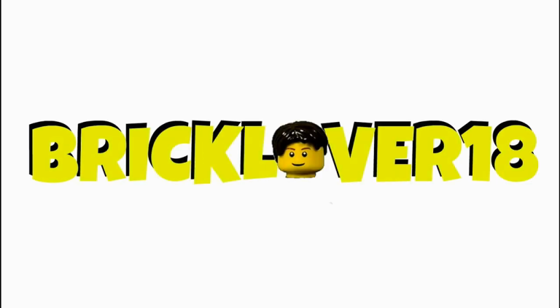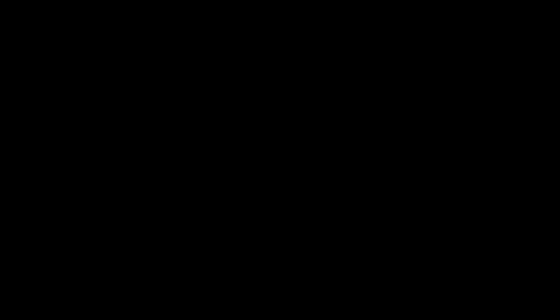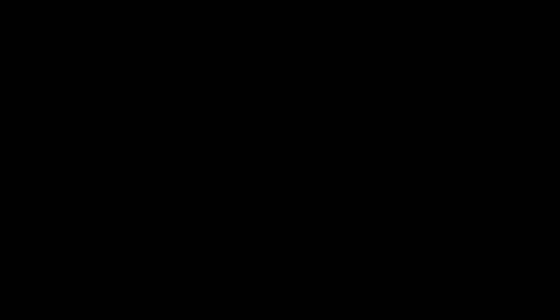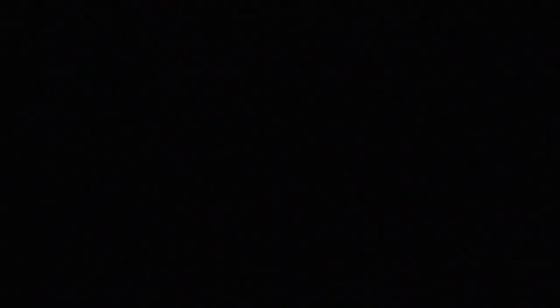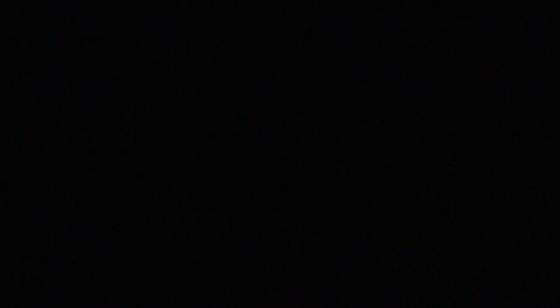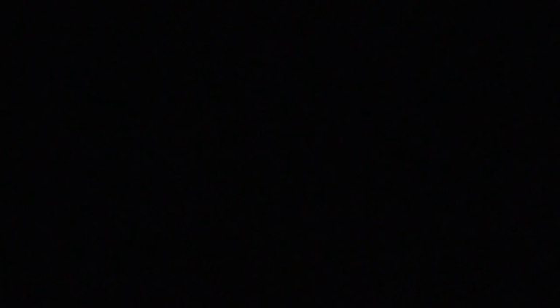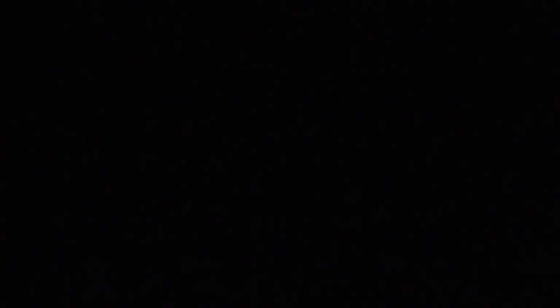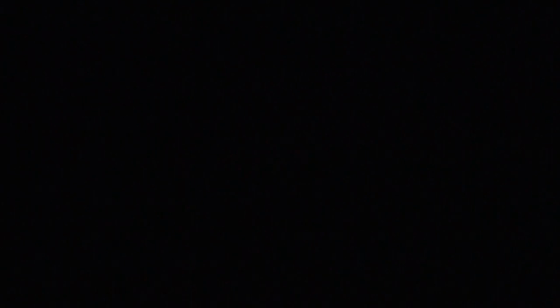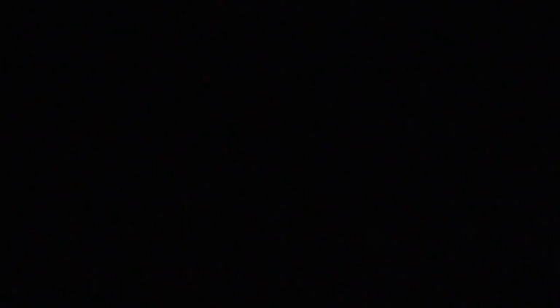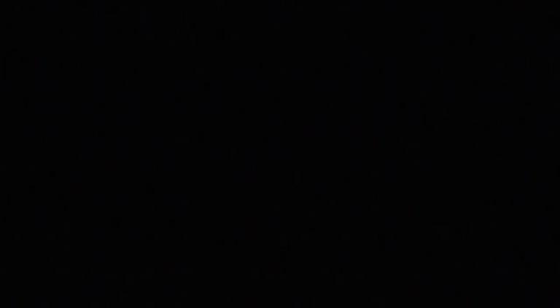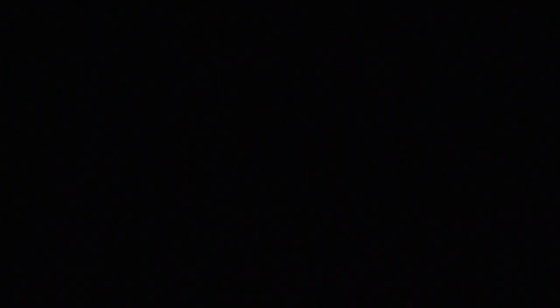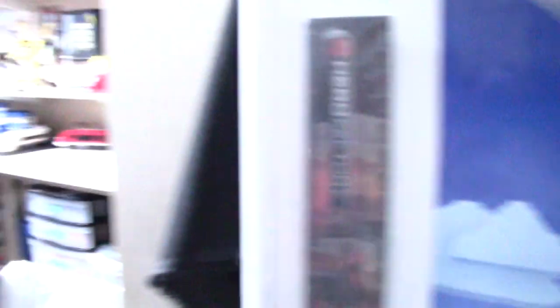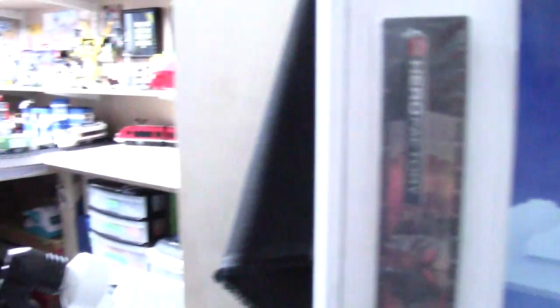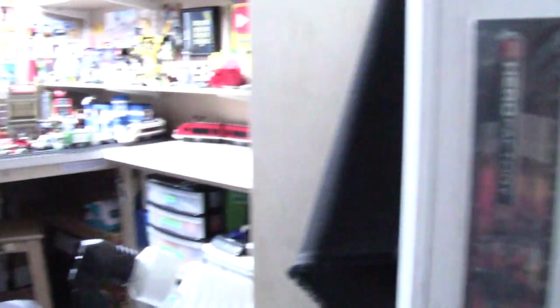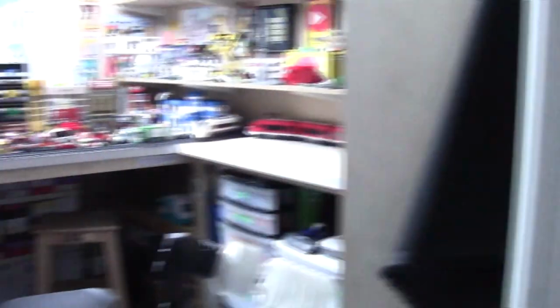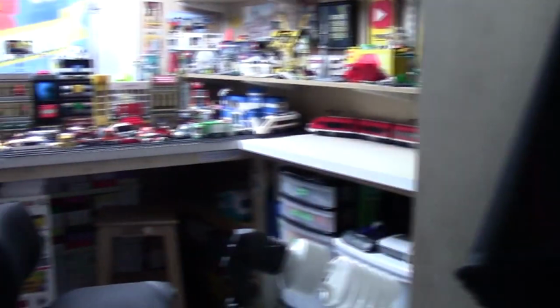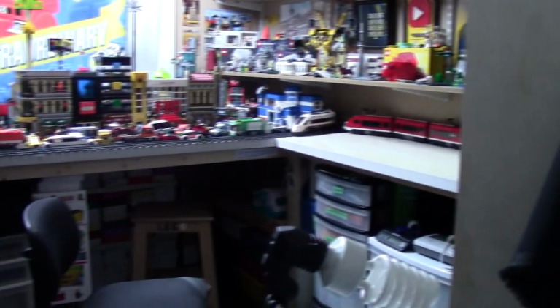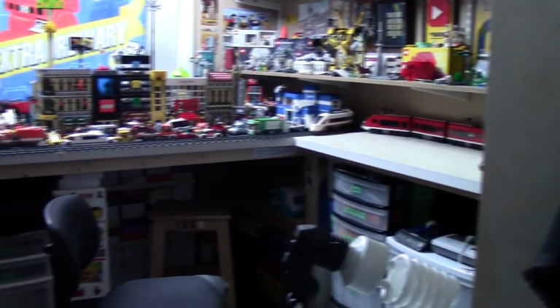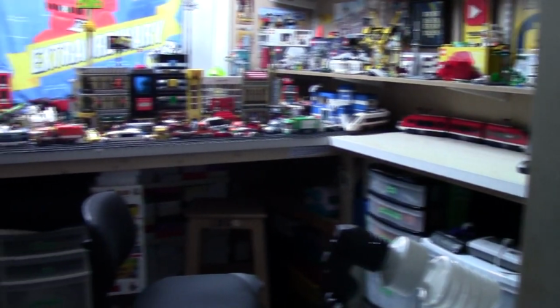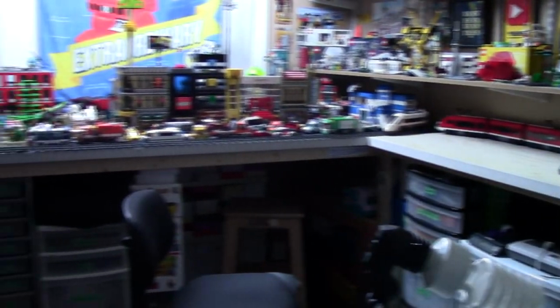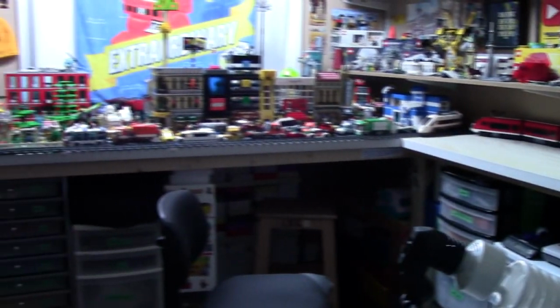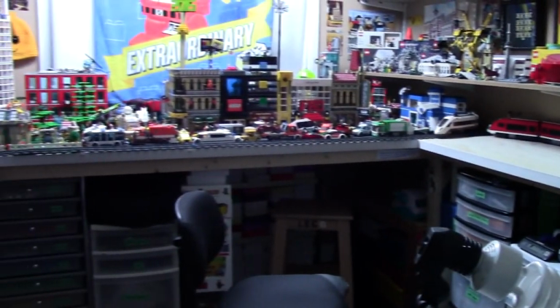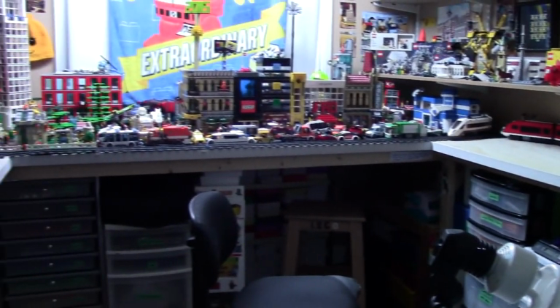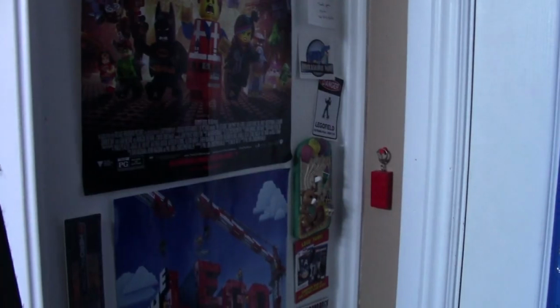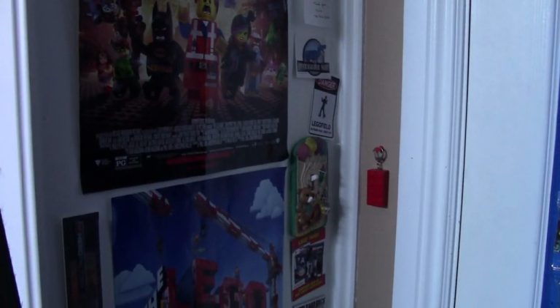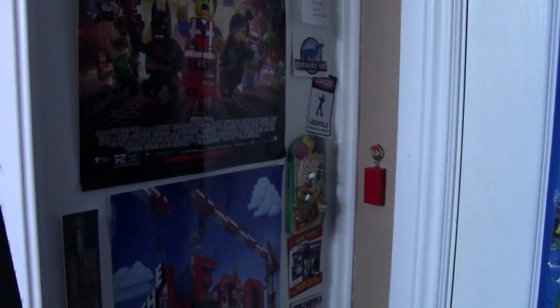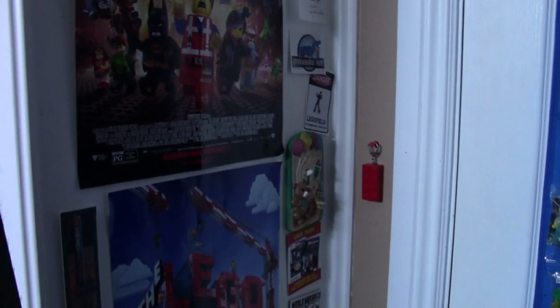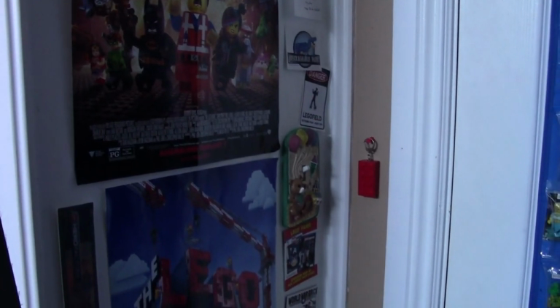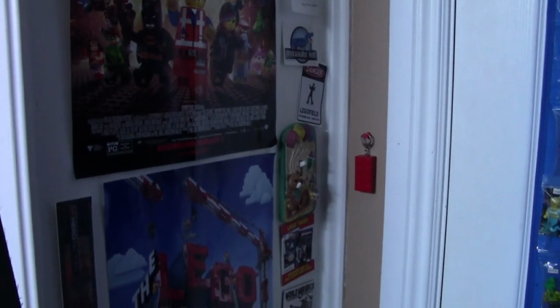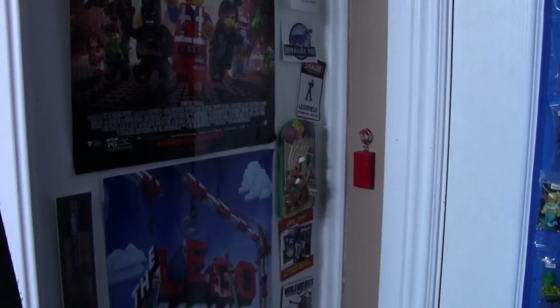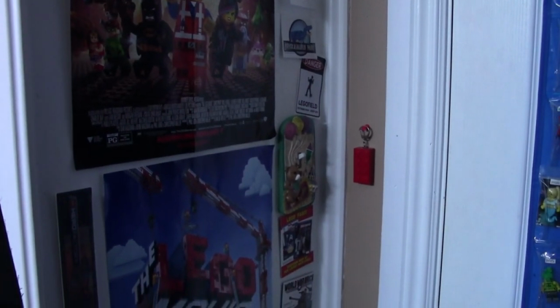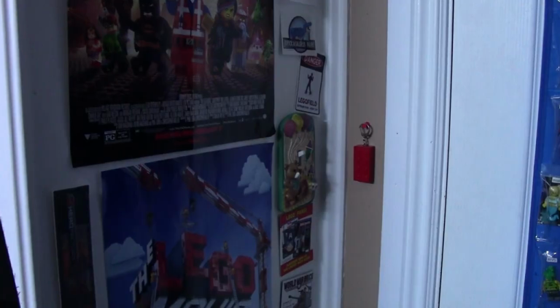Hey everybody, BrickLink here today with a Lego room tour. Let's jump right into it.